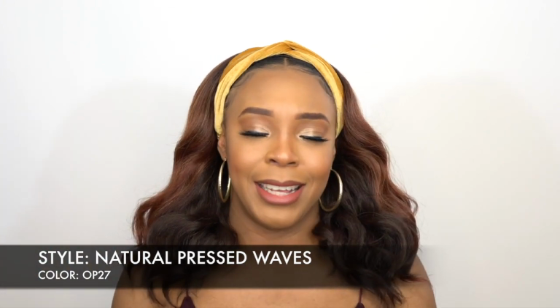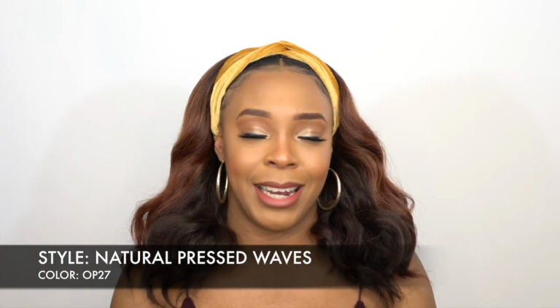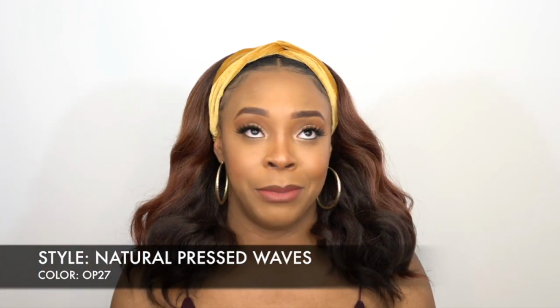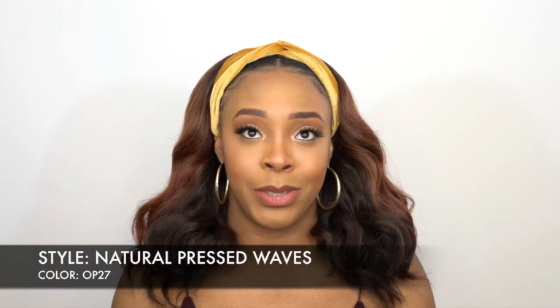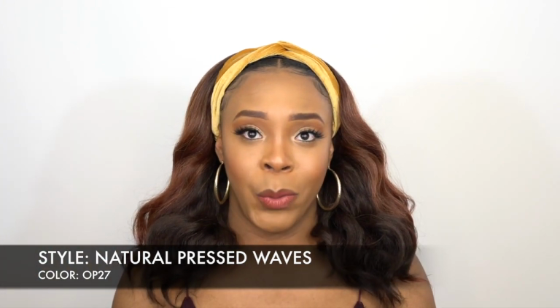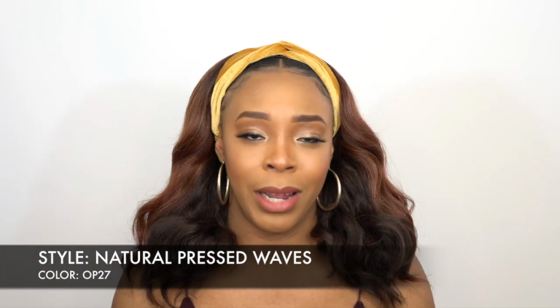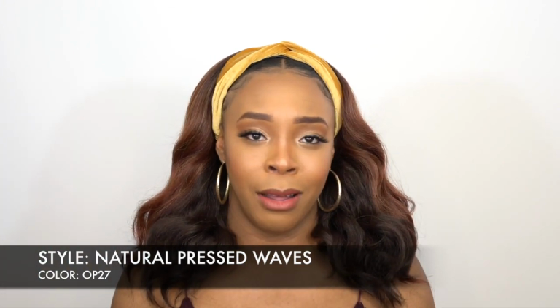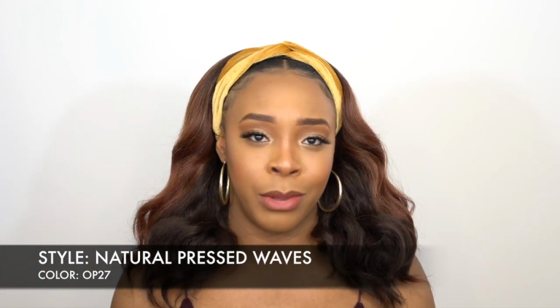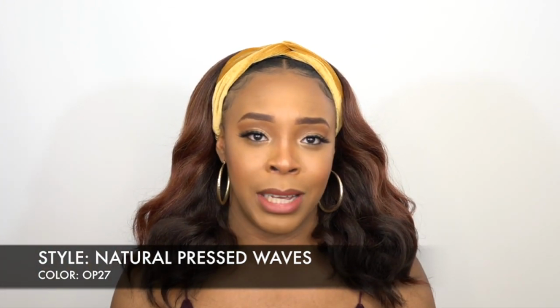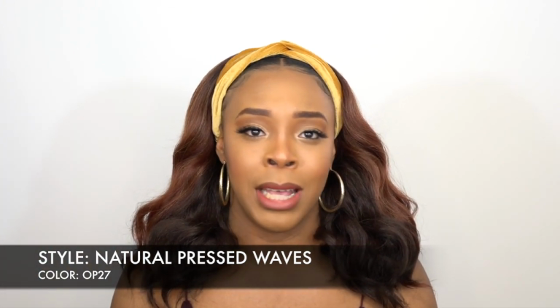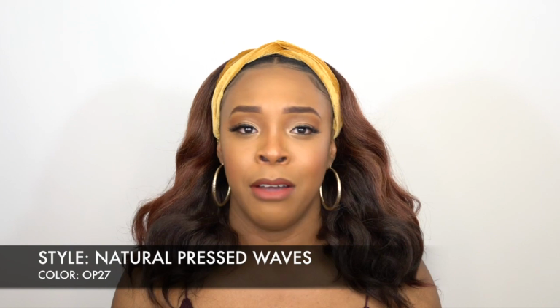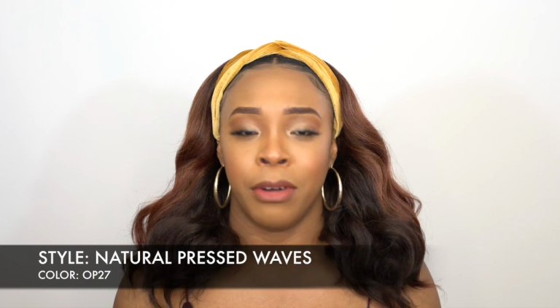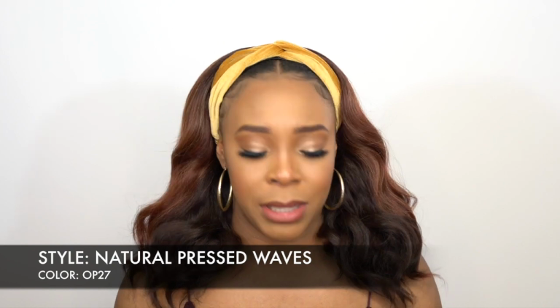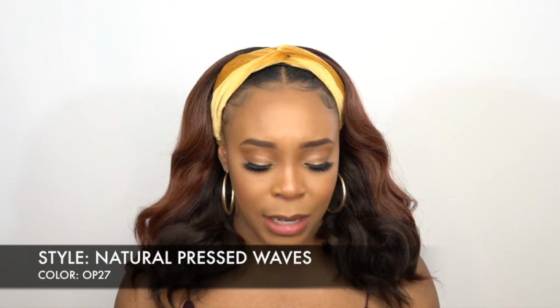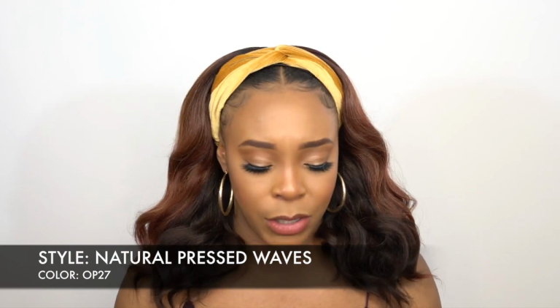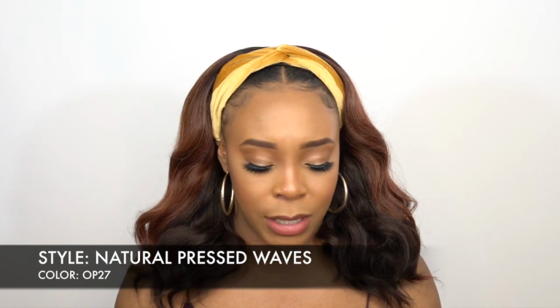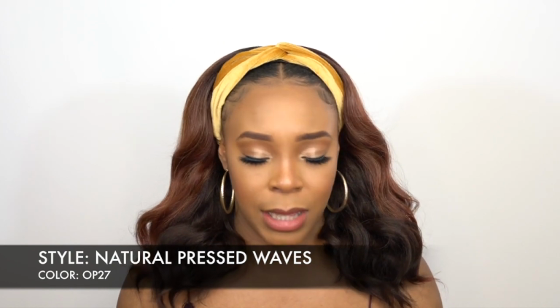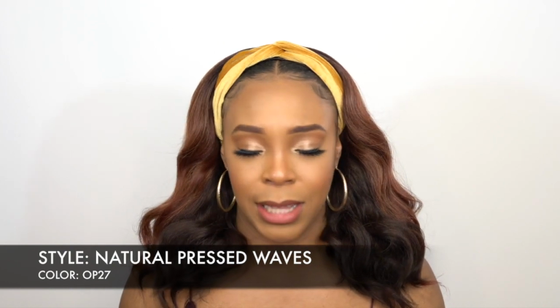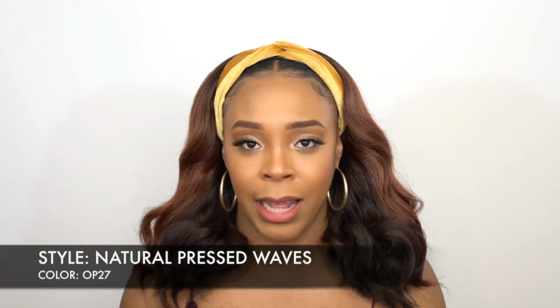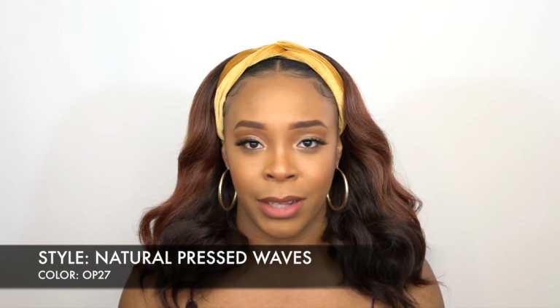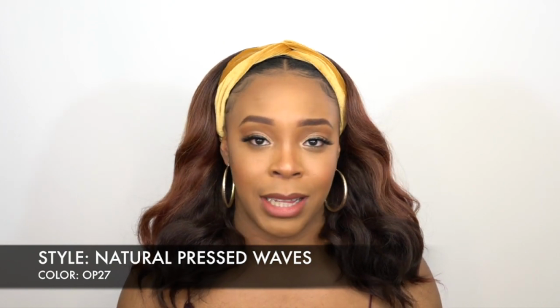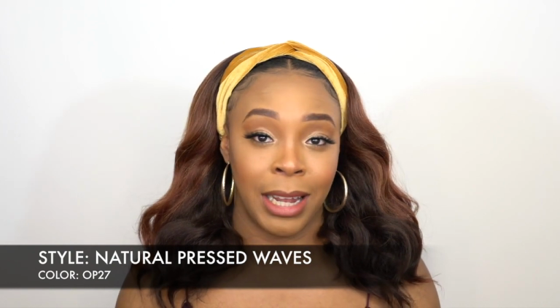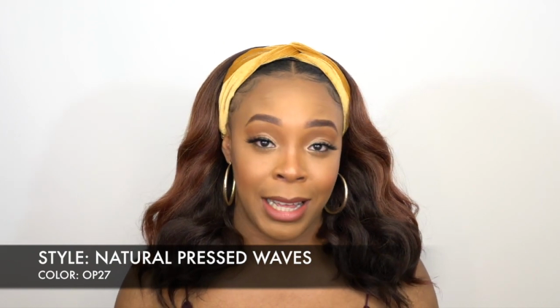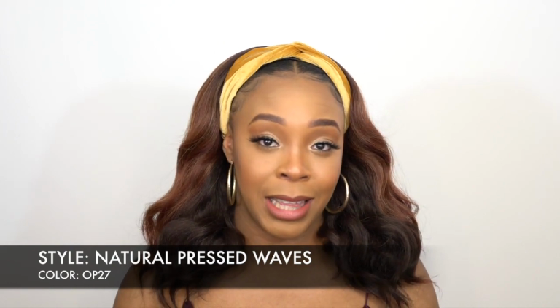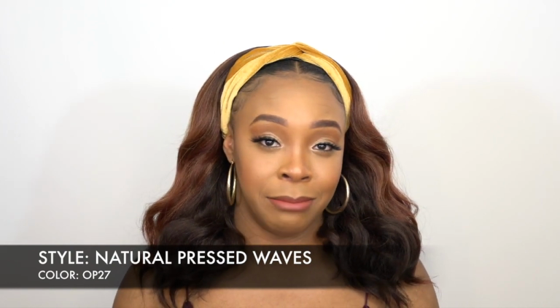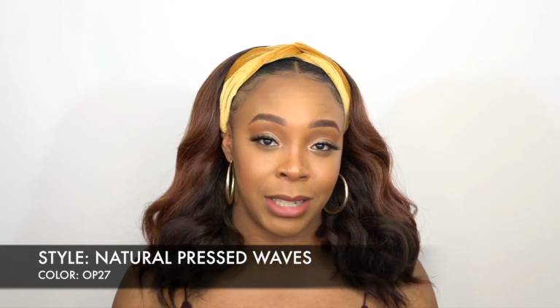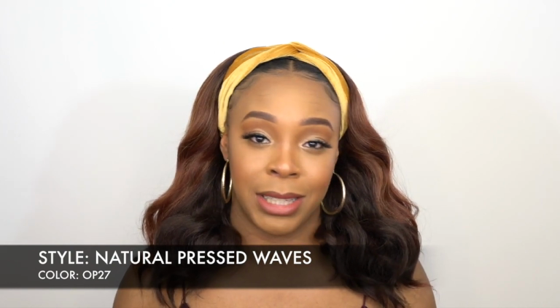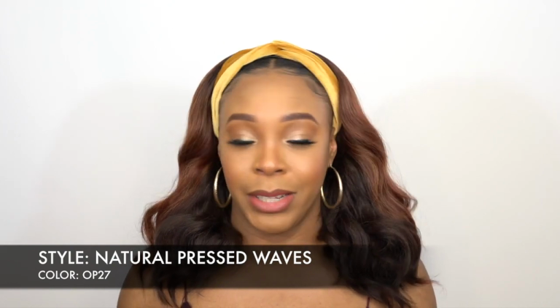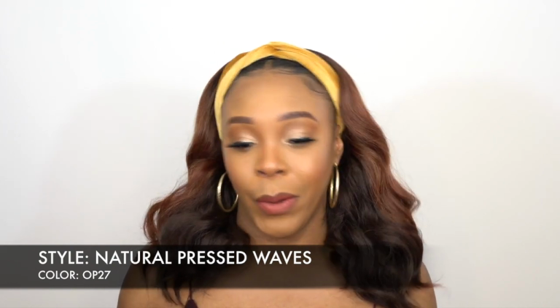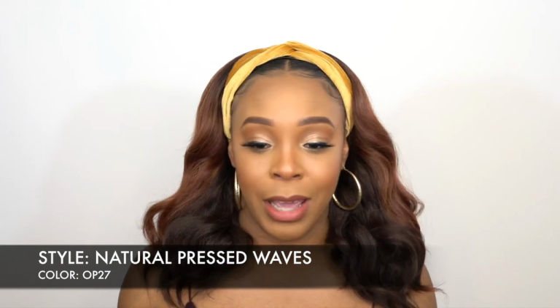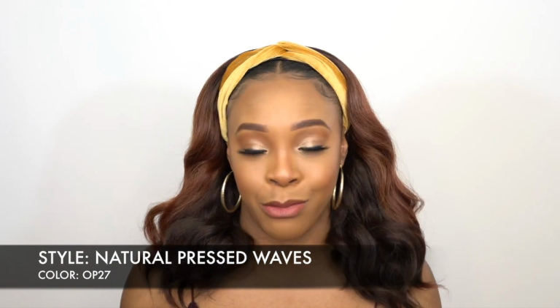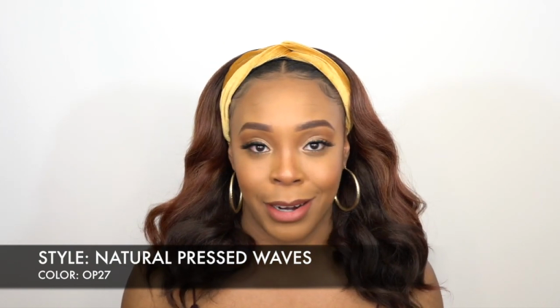I'm so in love with this — from the texture to the style to the length. I'm just here for it 100%.